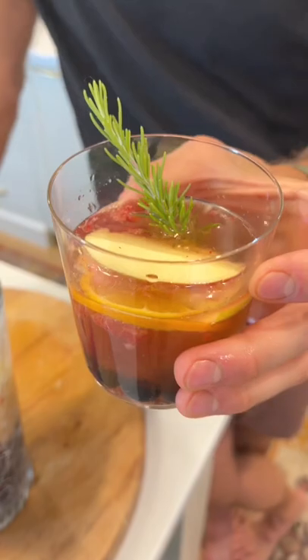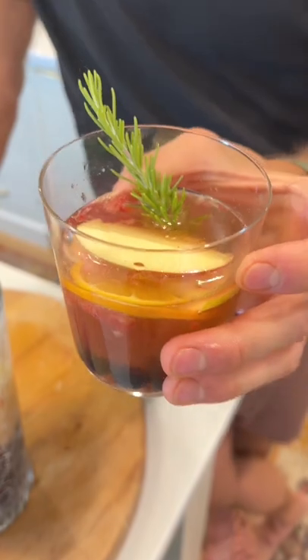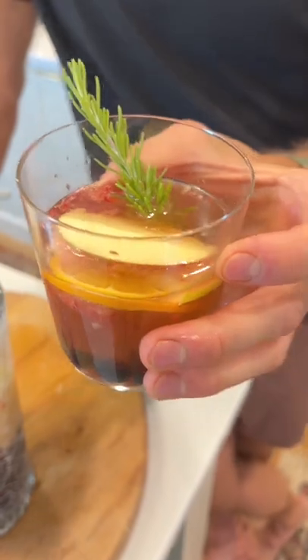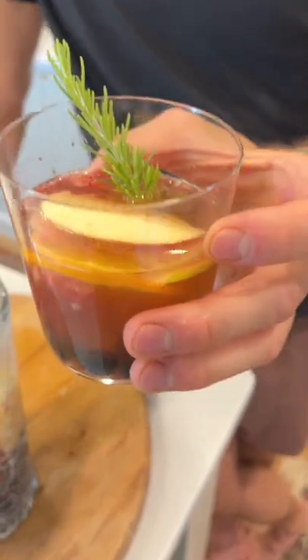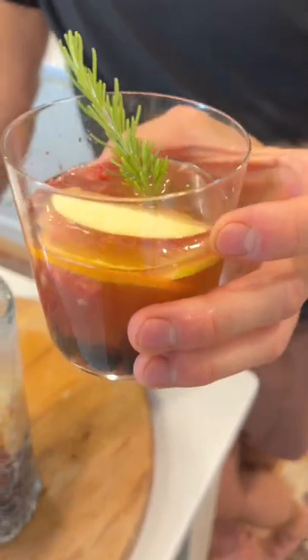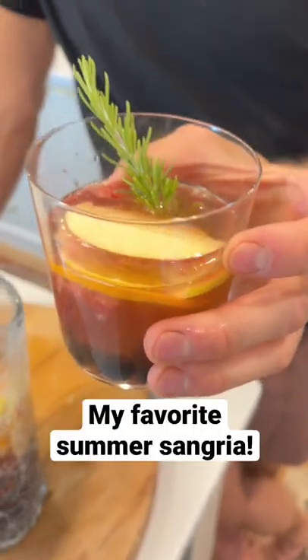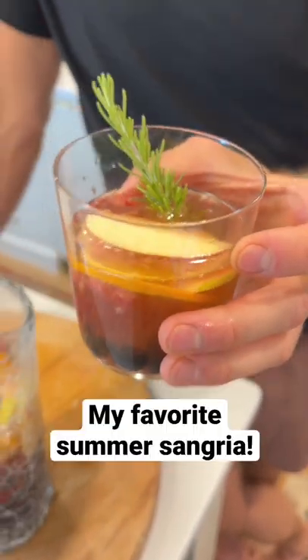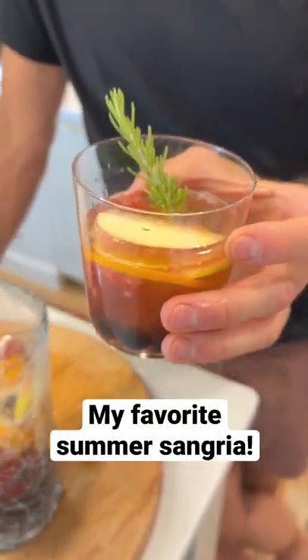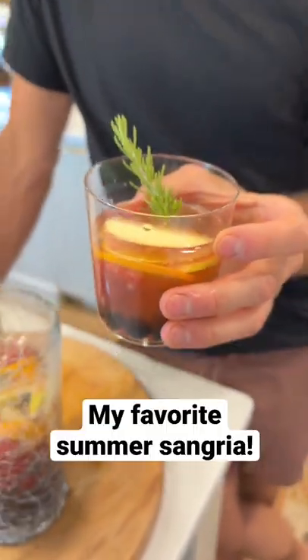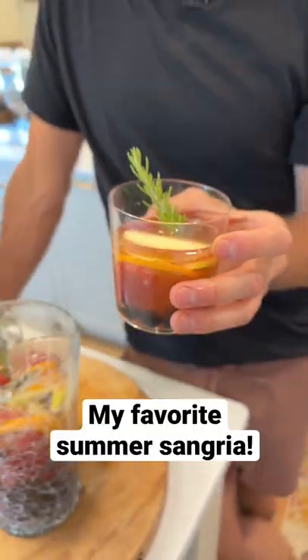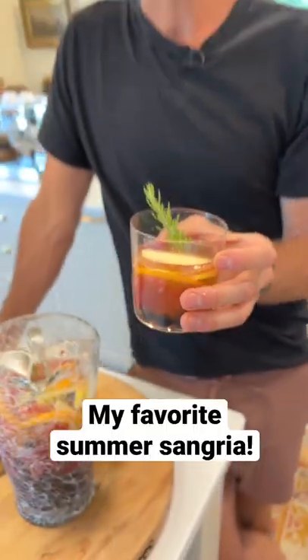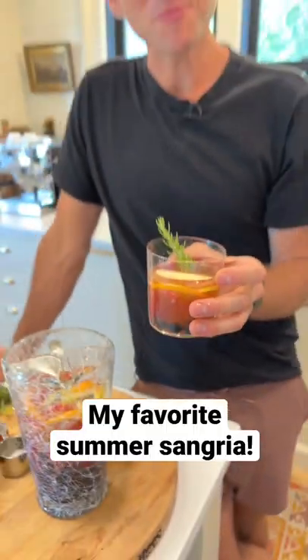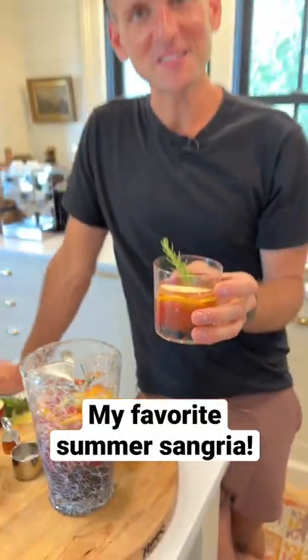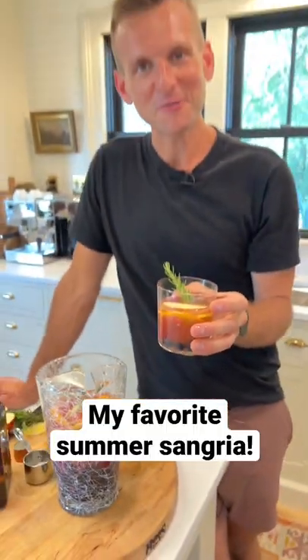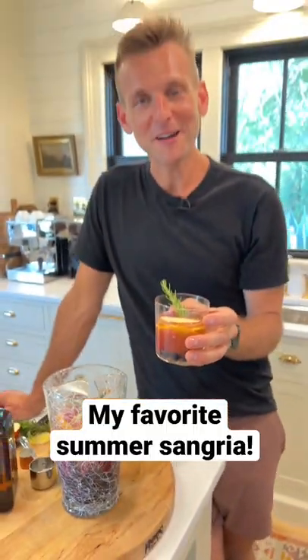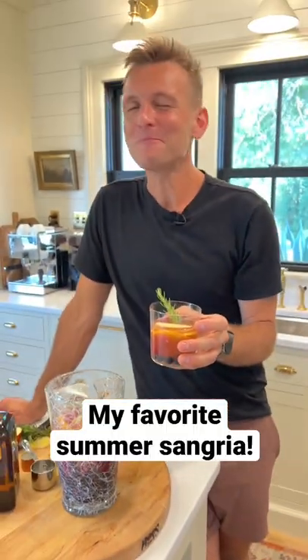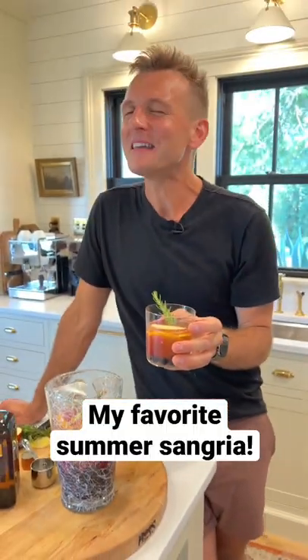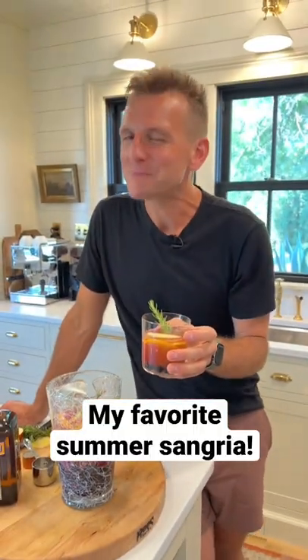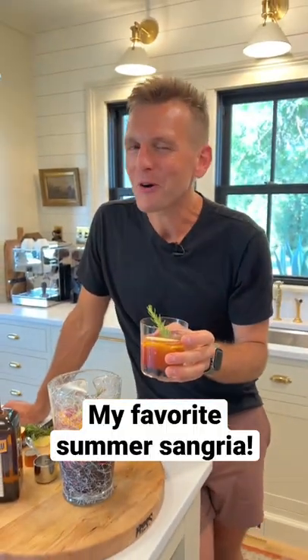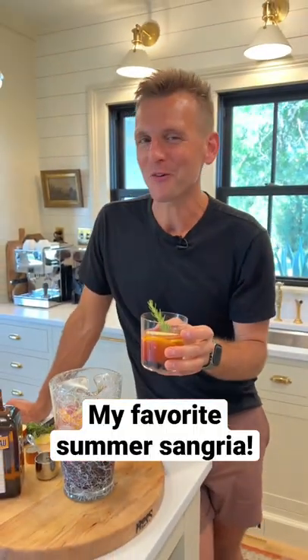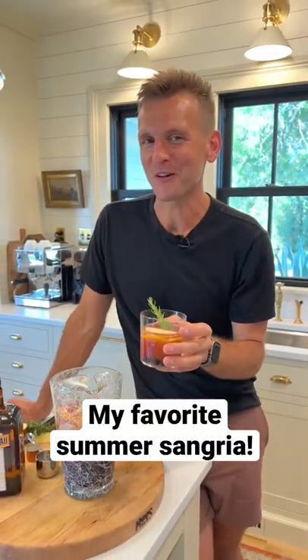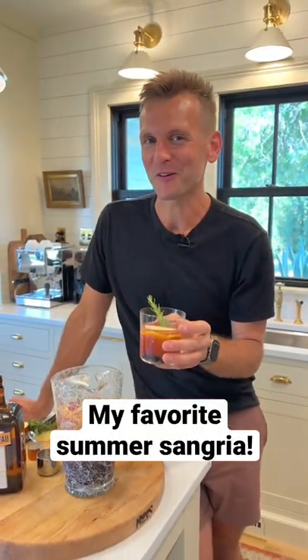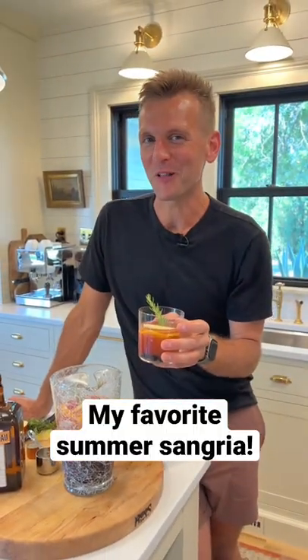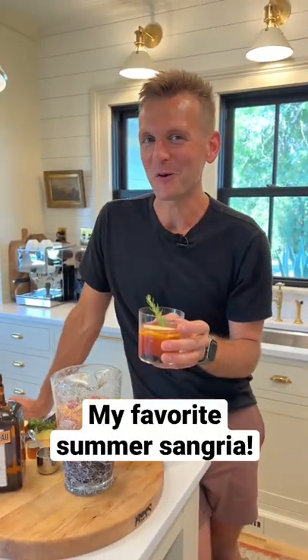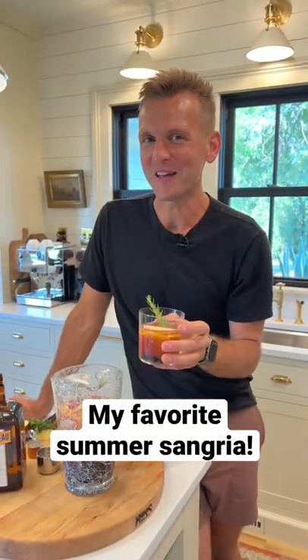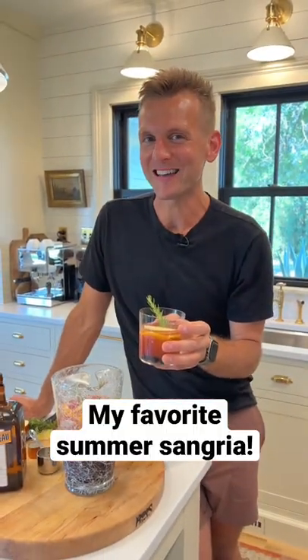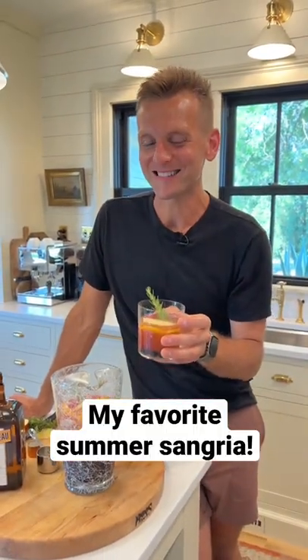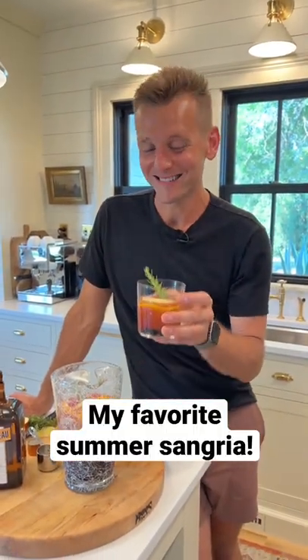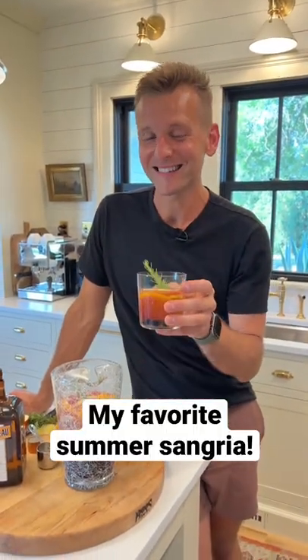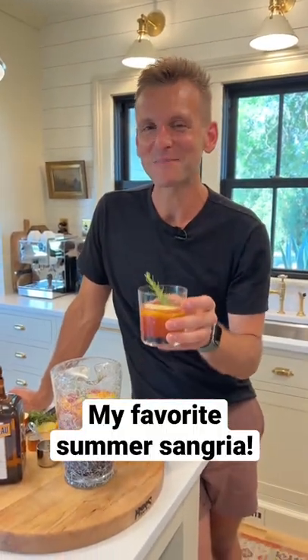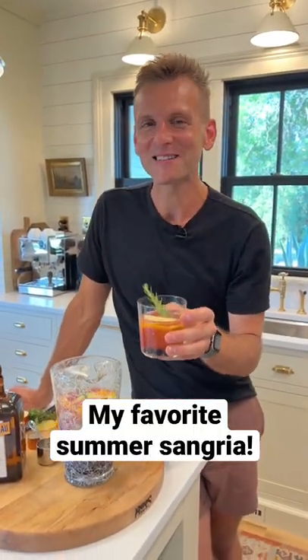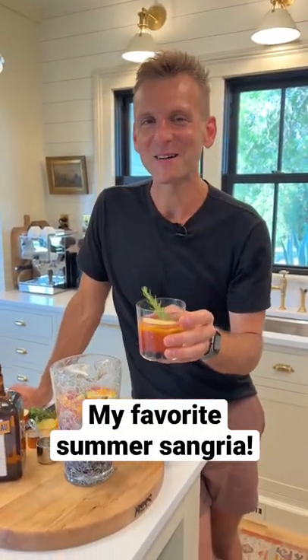Are you ready to make my favorite summer sangria? It's perfect for a long weekend. Let's make some.